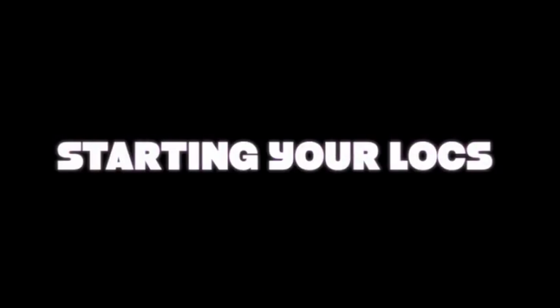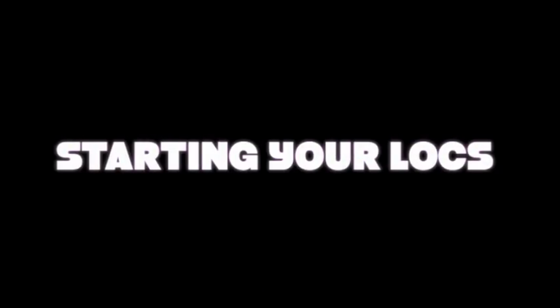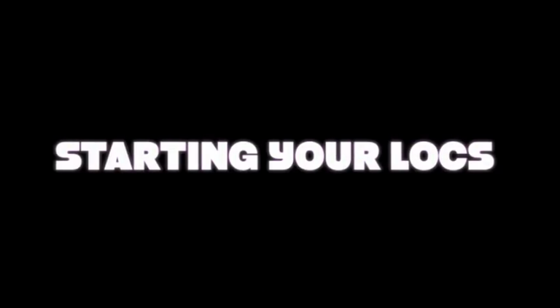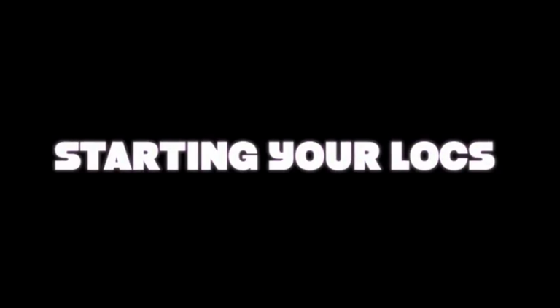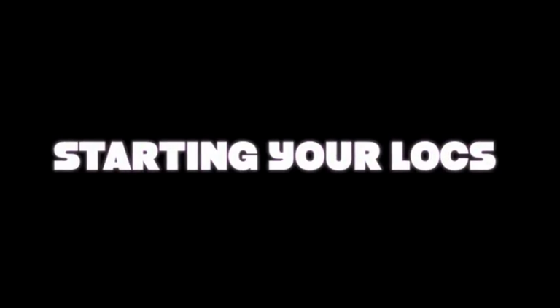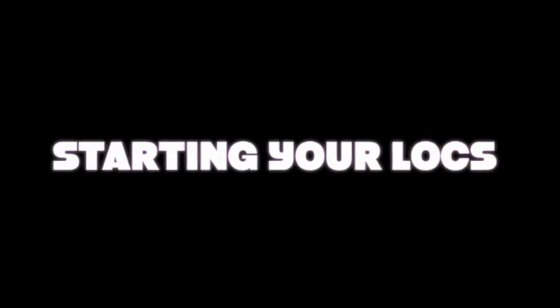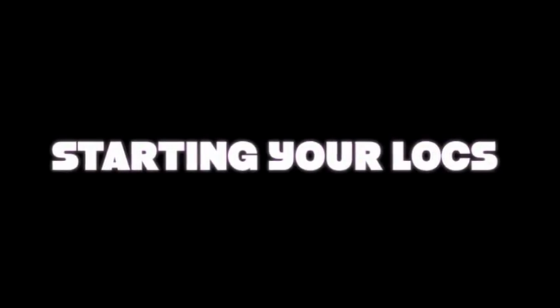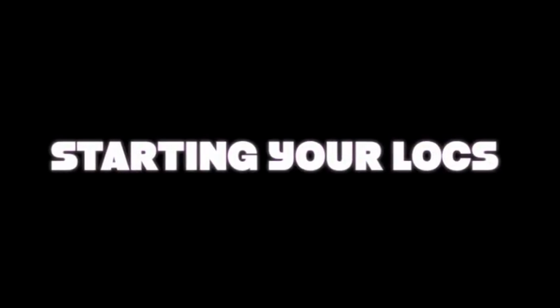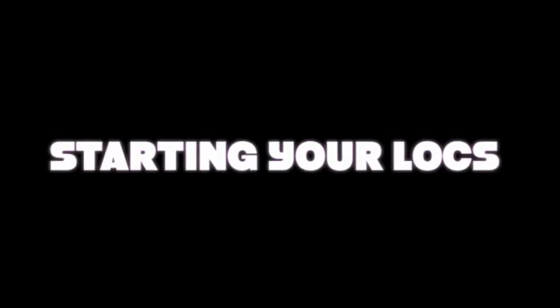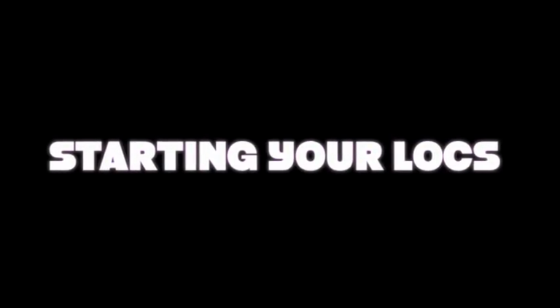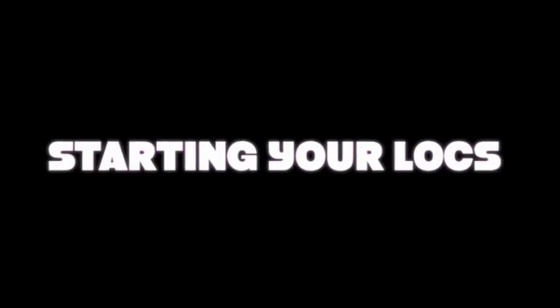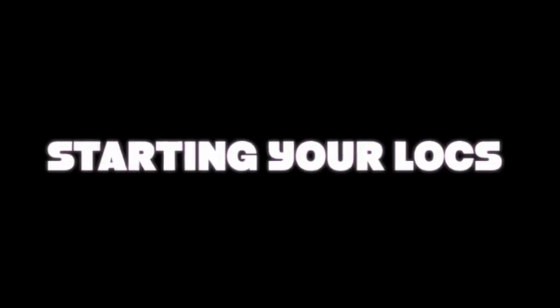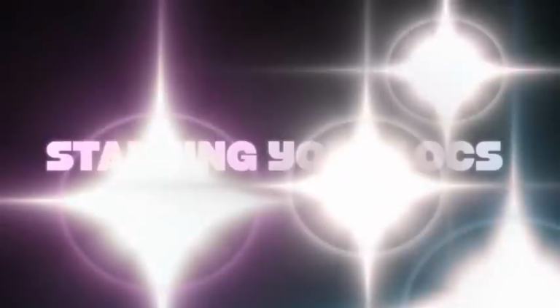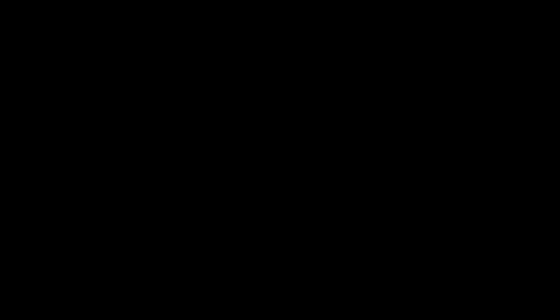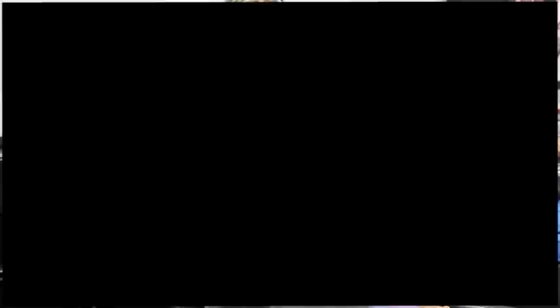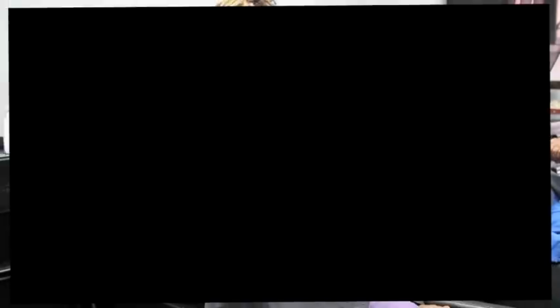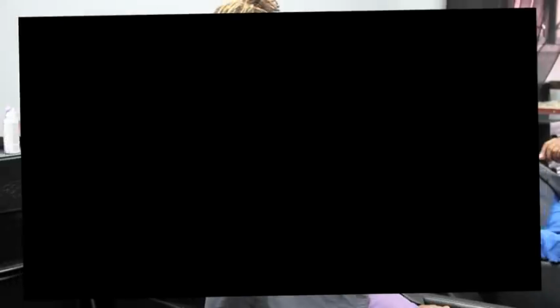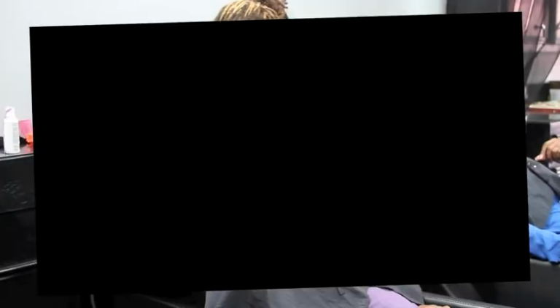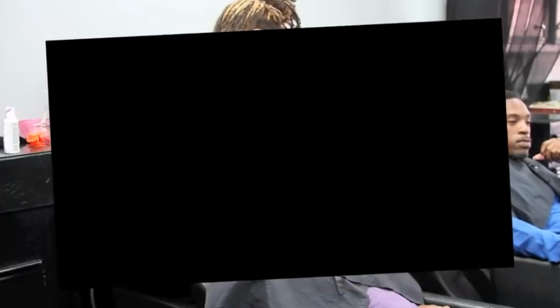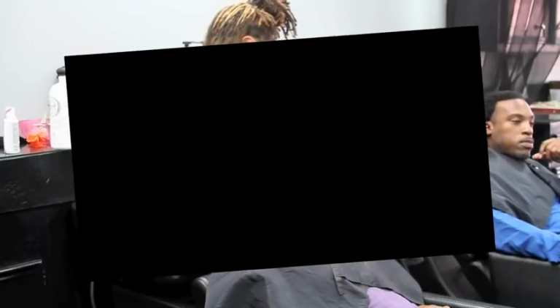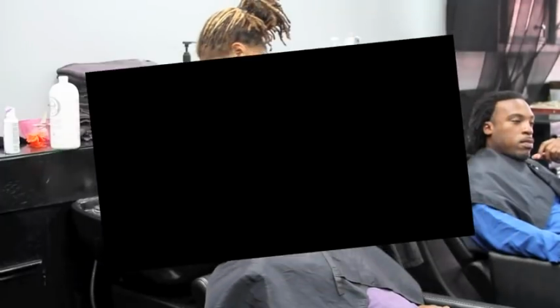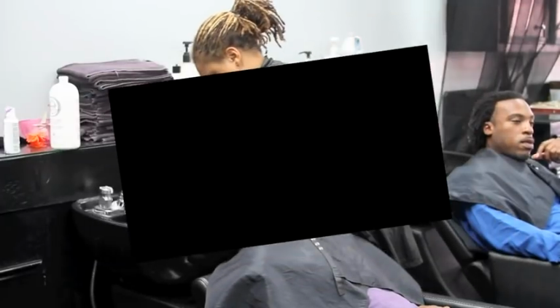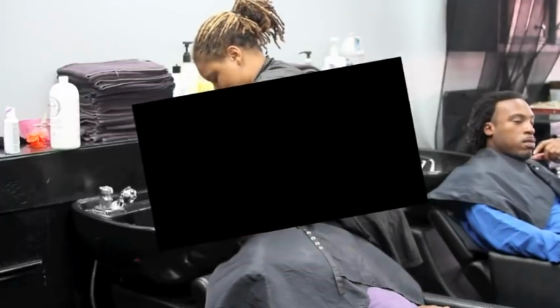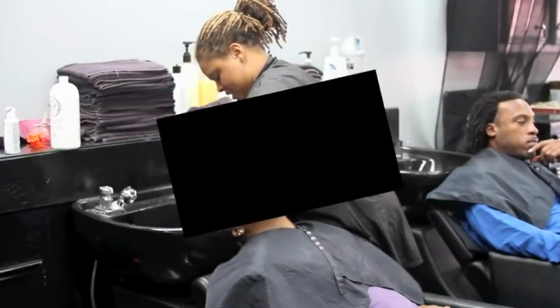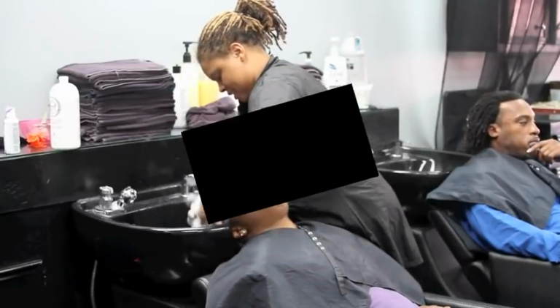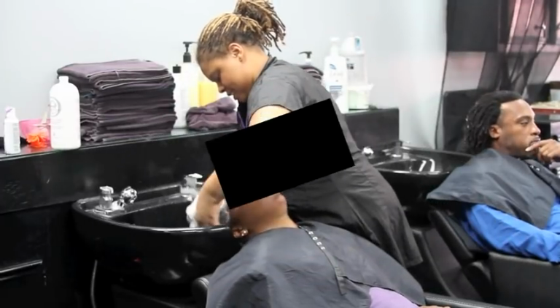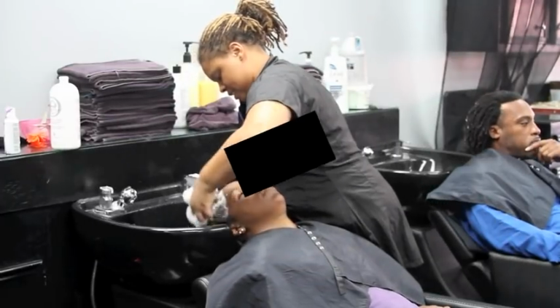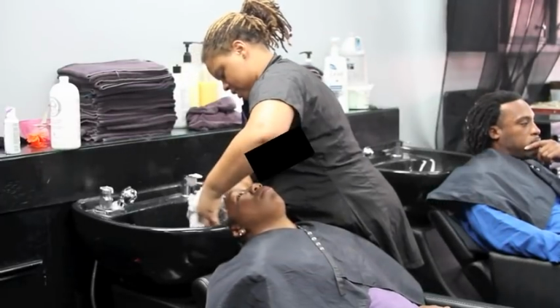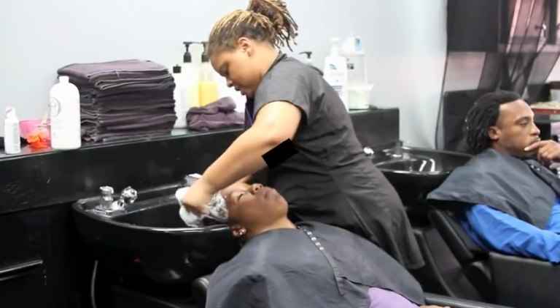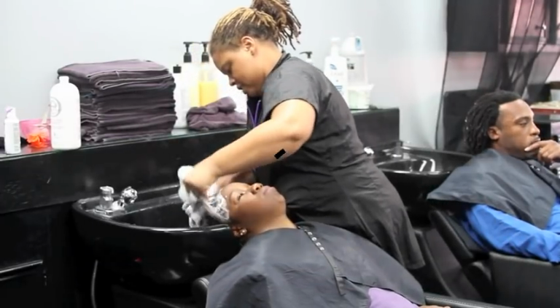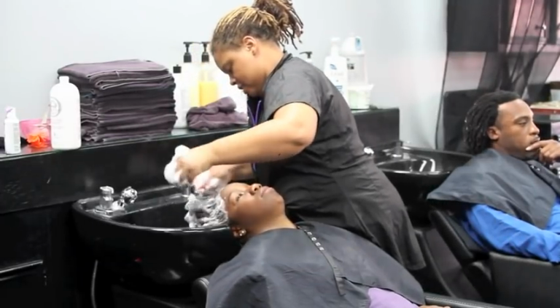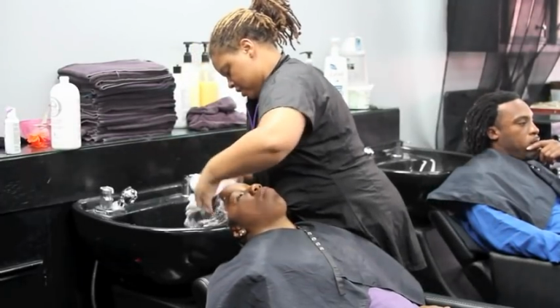Hey, what's going on people? I want to give you some quick insight on getting your locks started in a healthy manner.